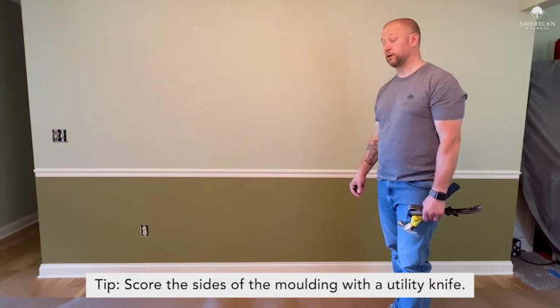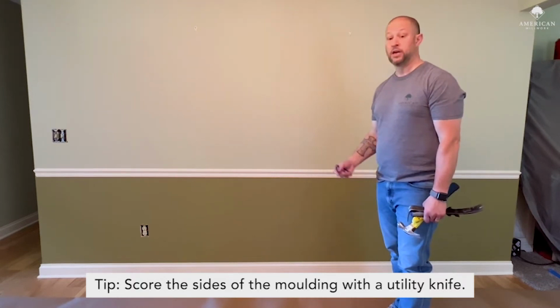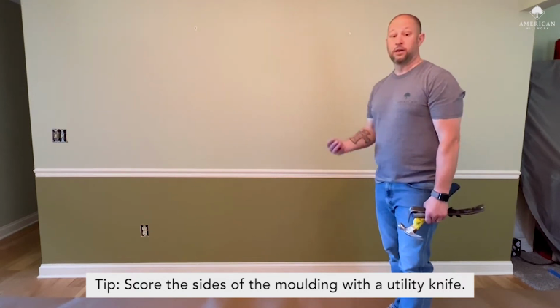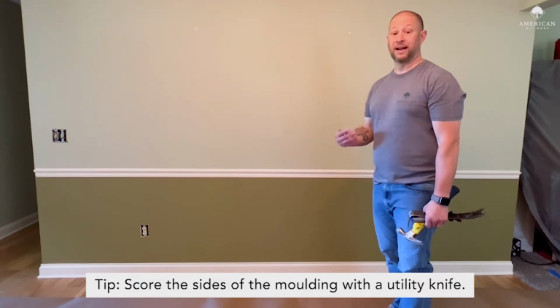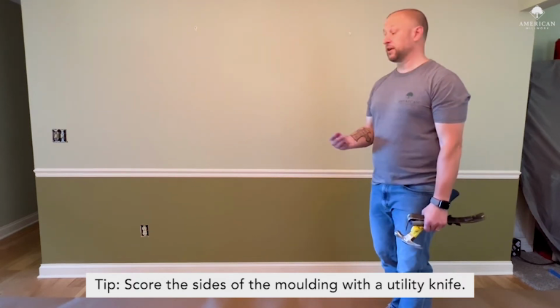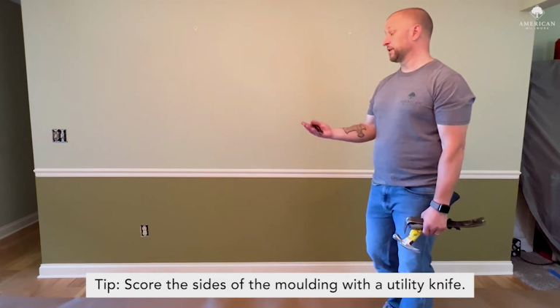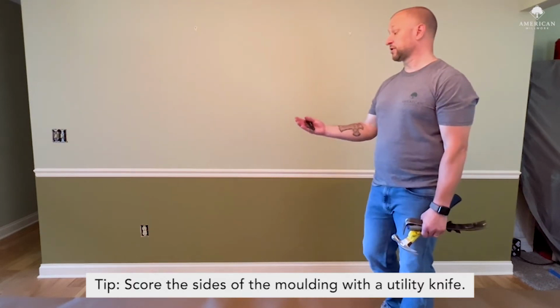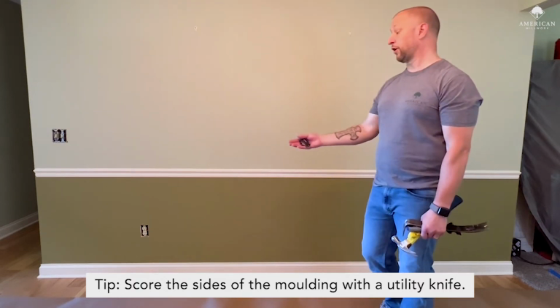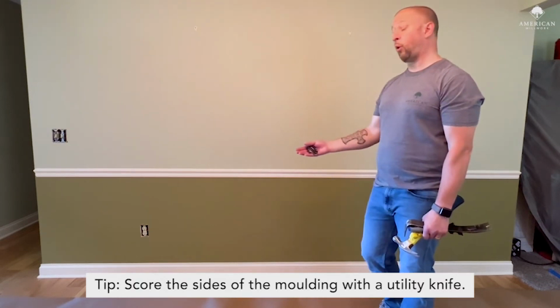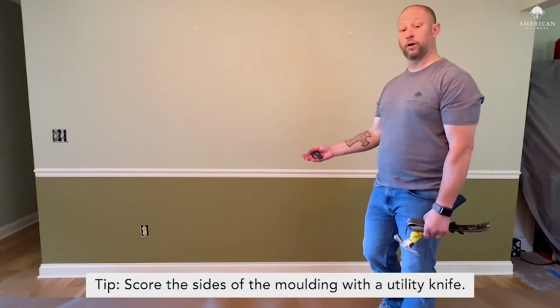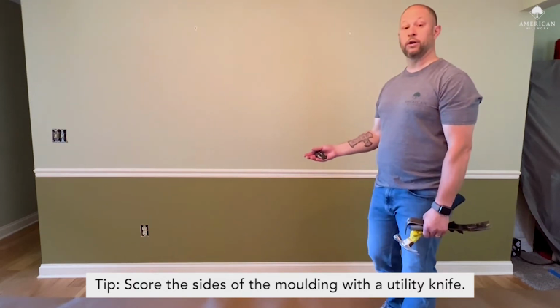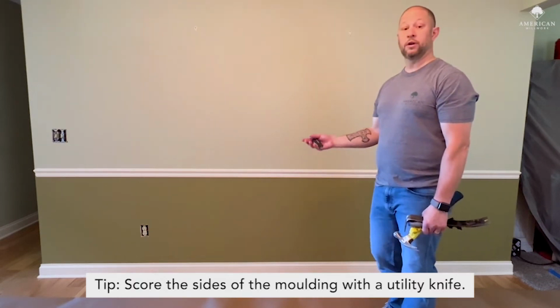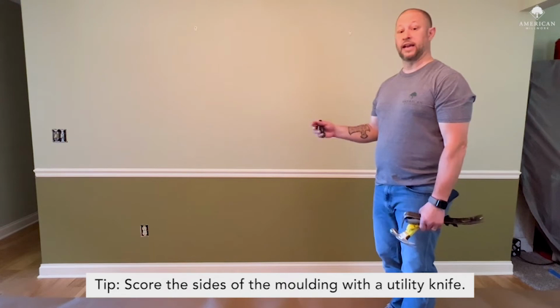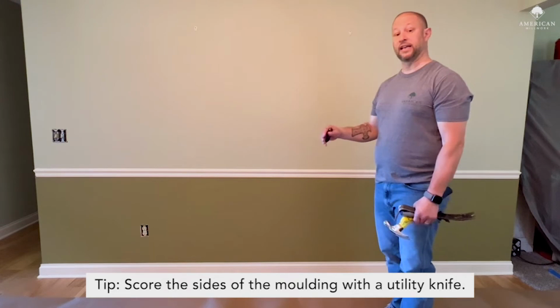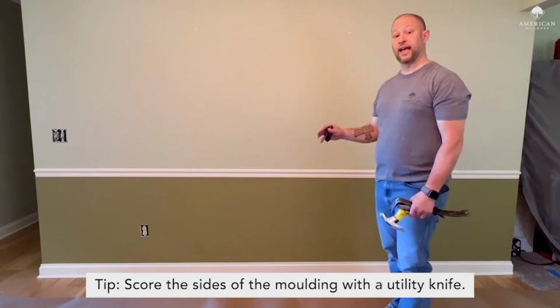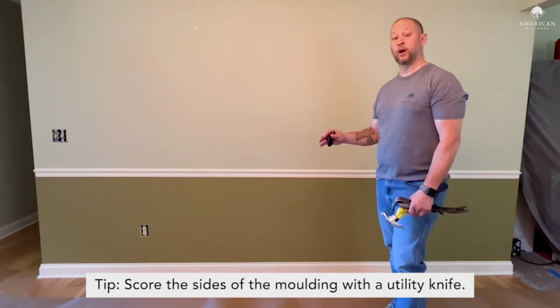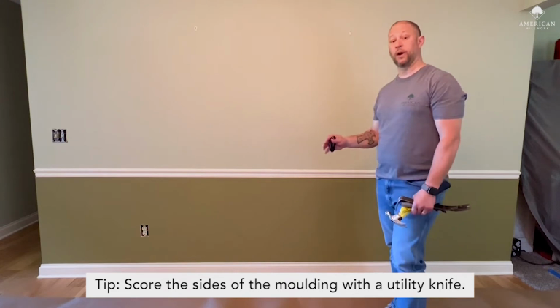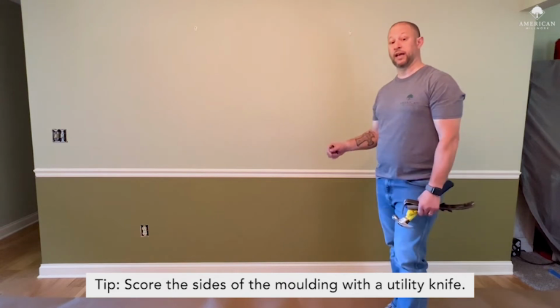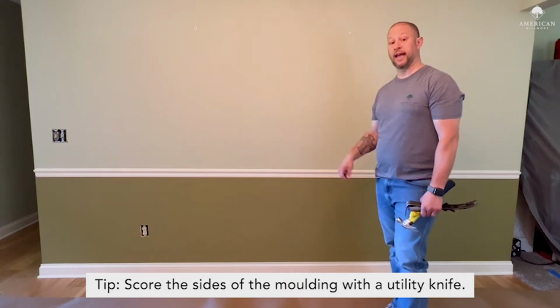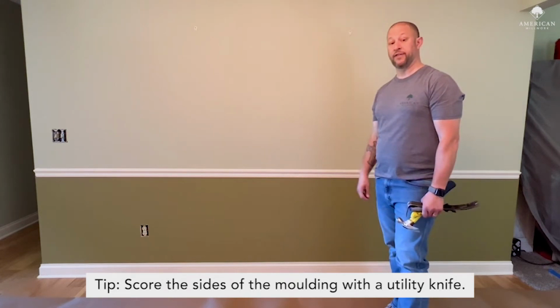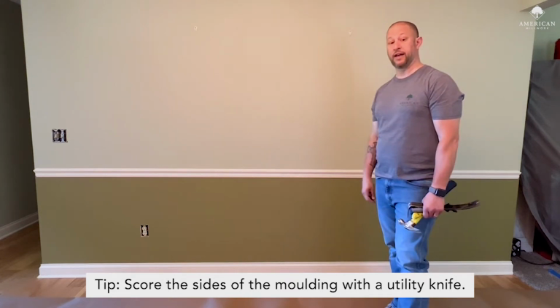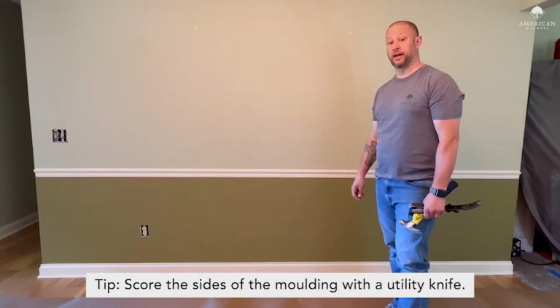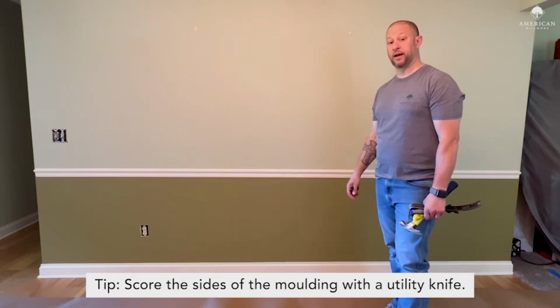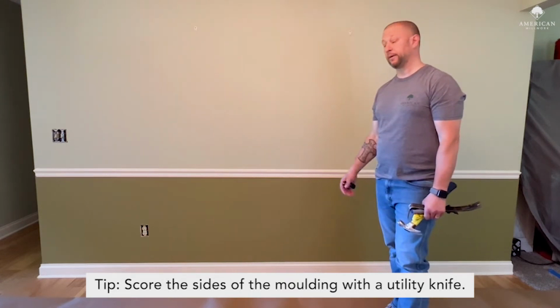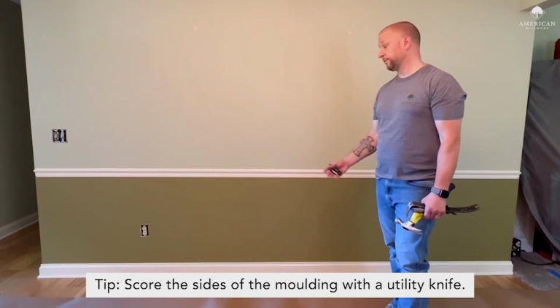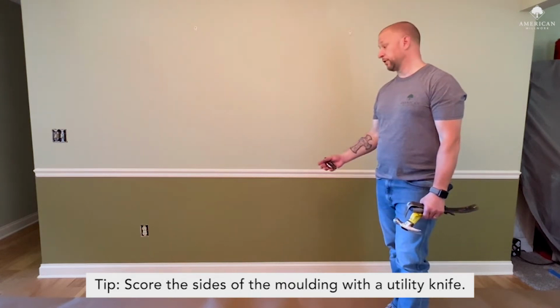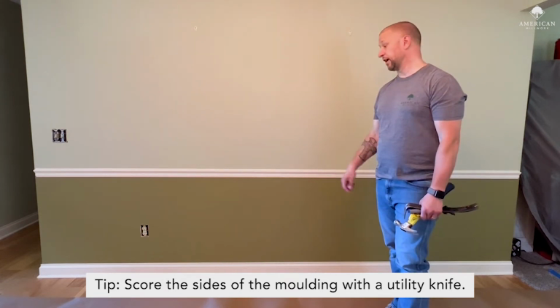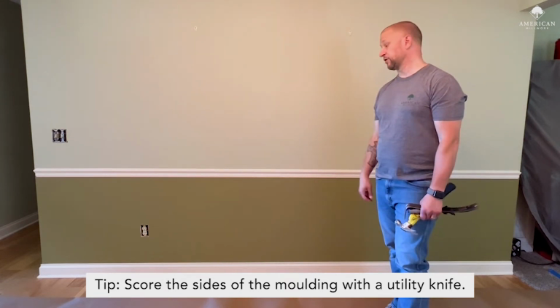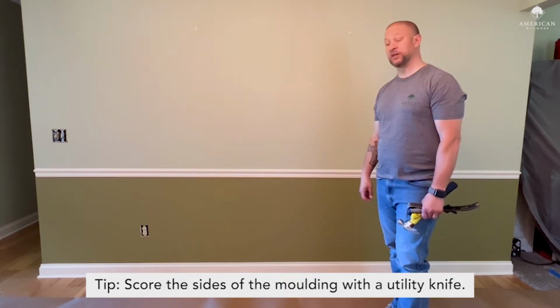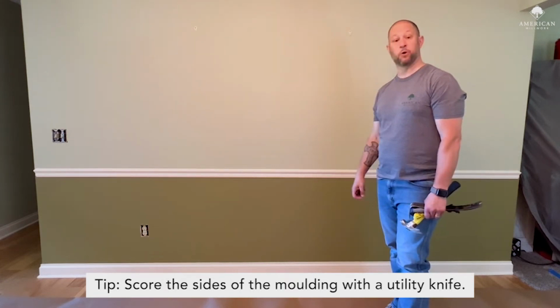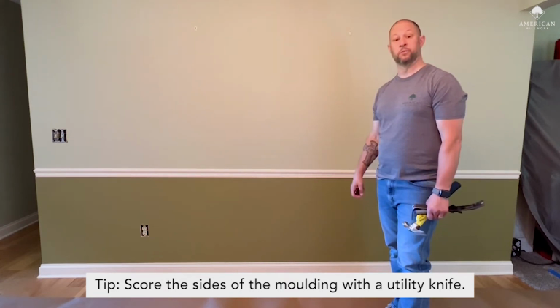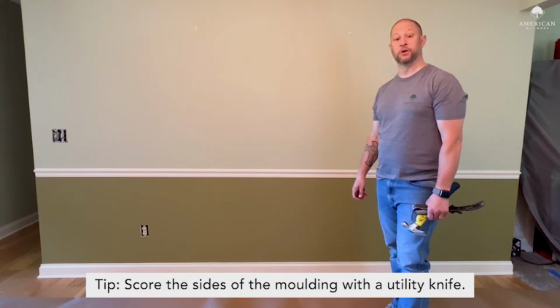My tip is start on the corner, kind of get that going, and then you can get your baseboard removed.